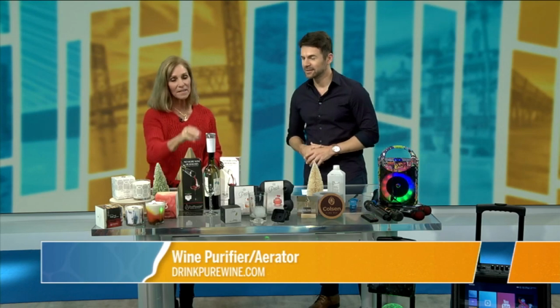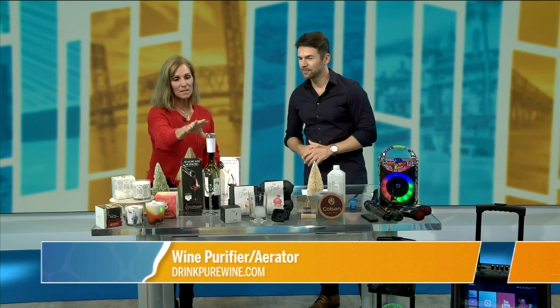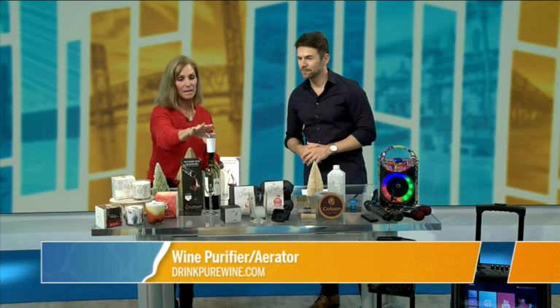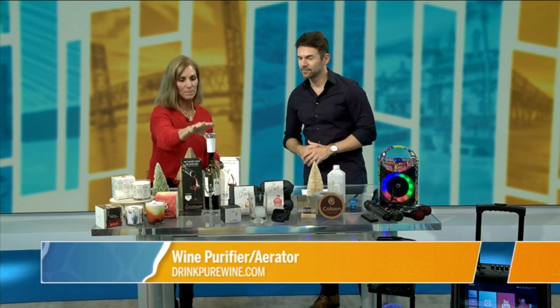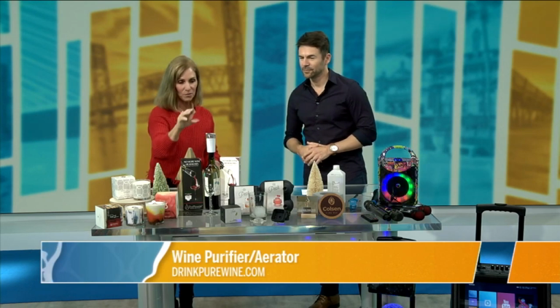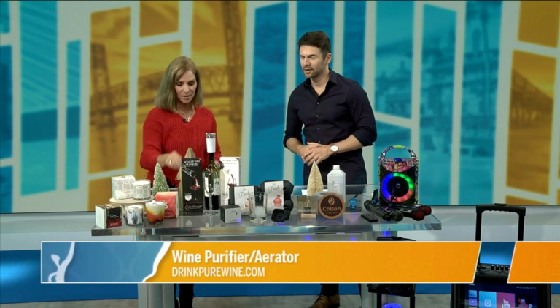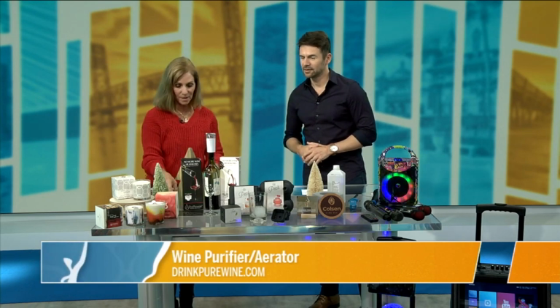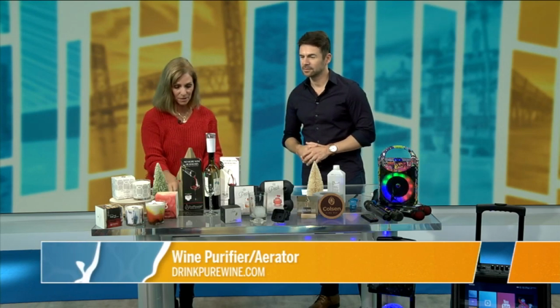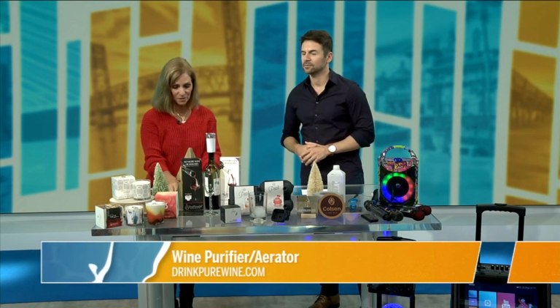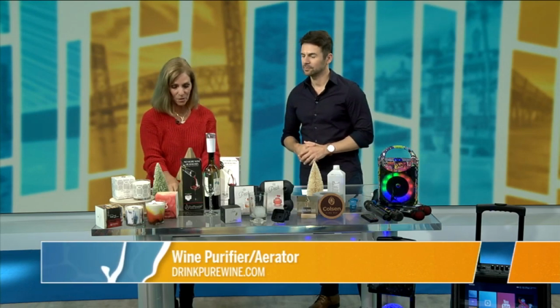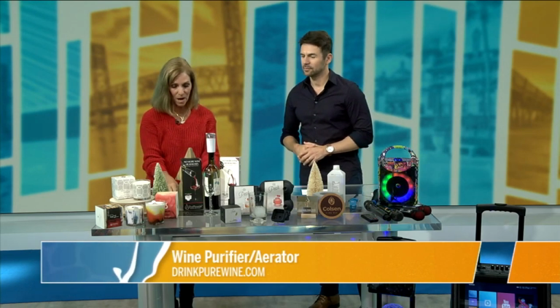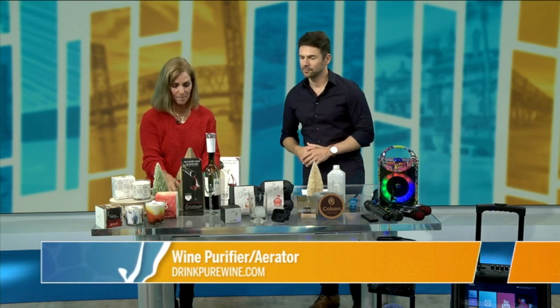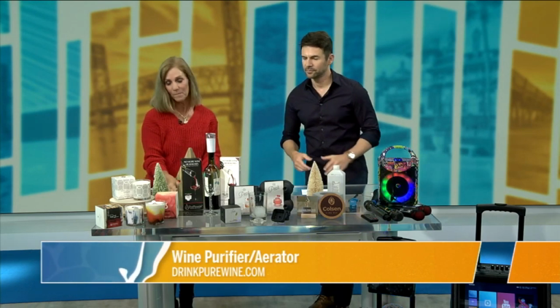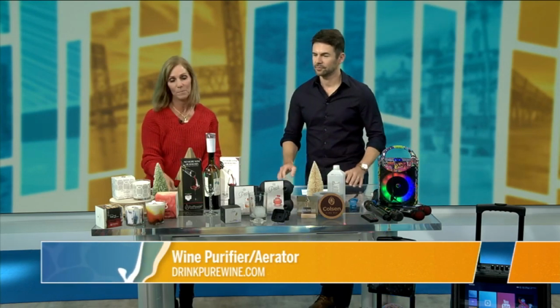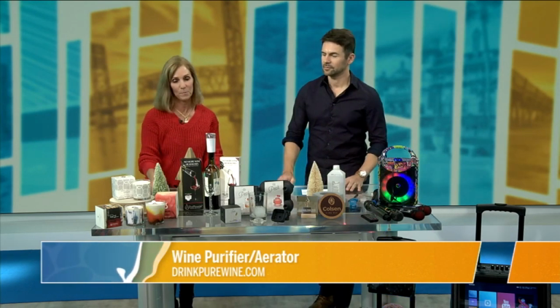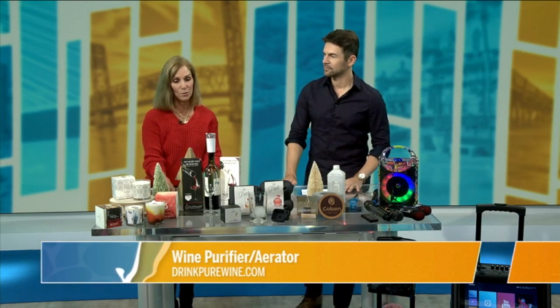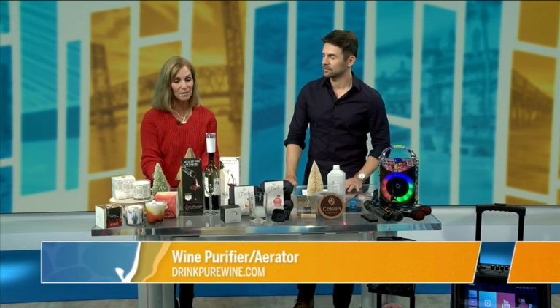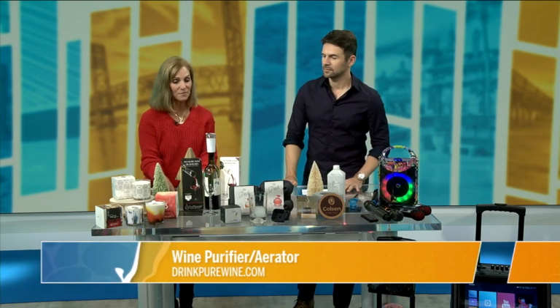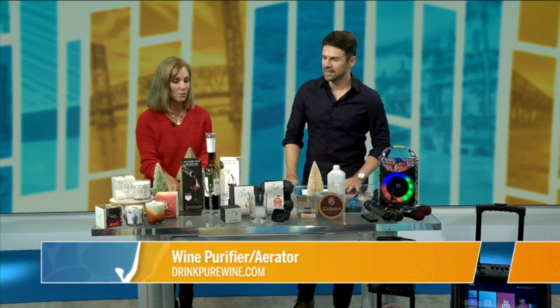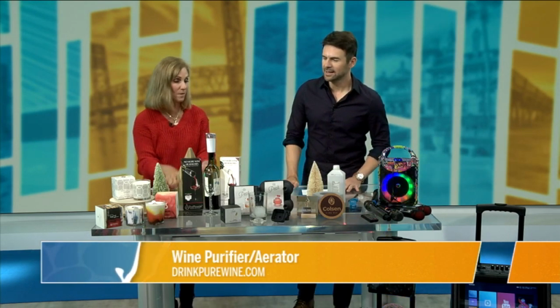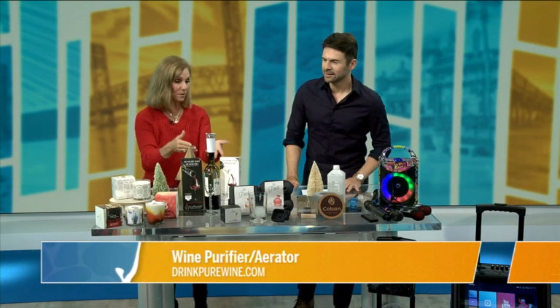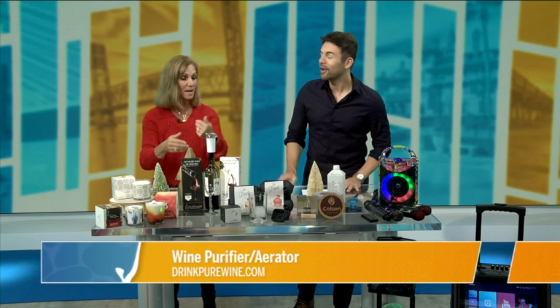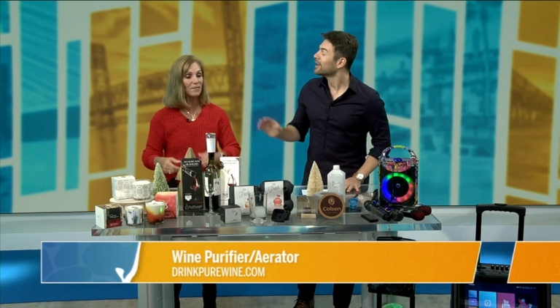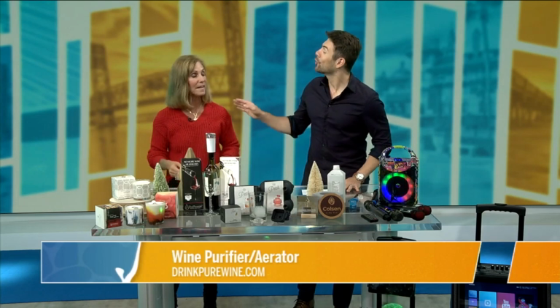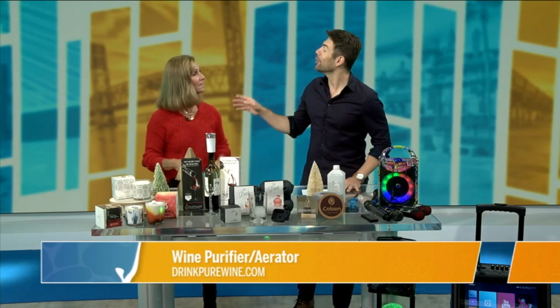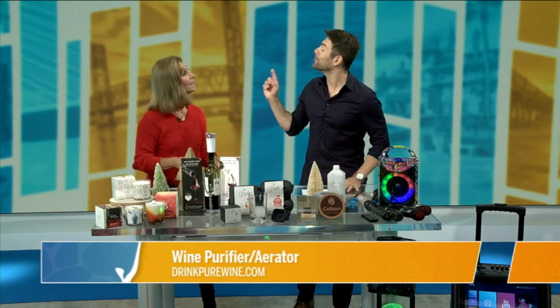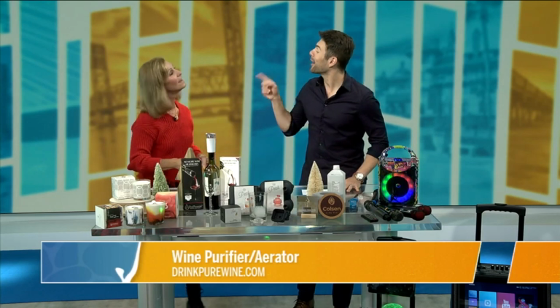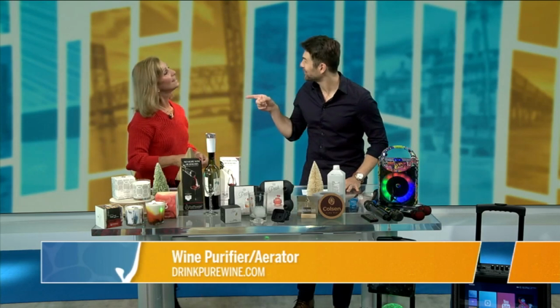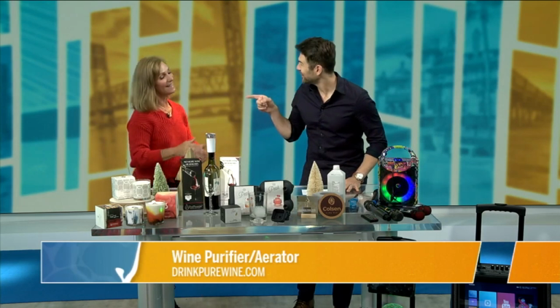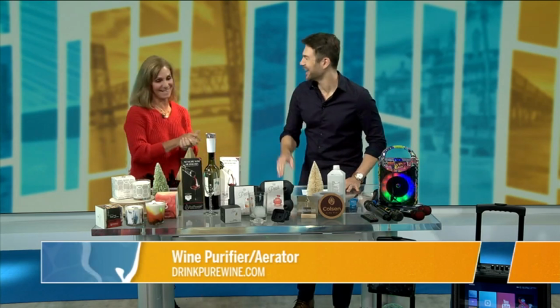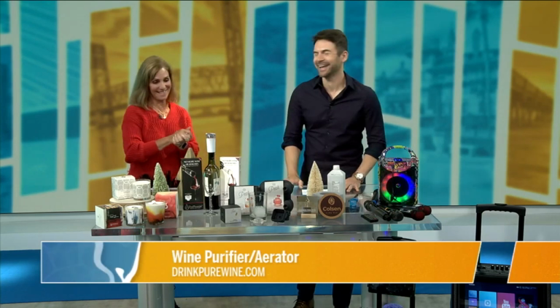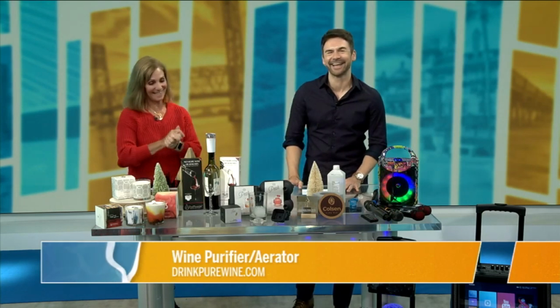It comes in three different colors, so it's a cool little gift or something to have on hand. Cool and practical.